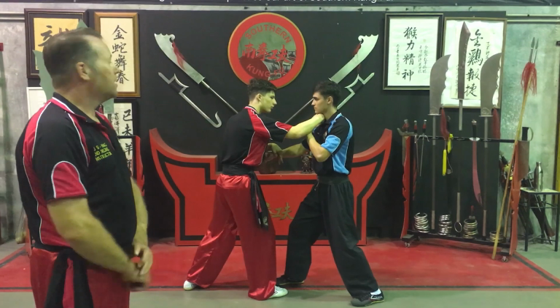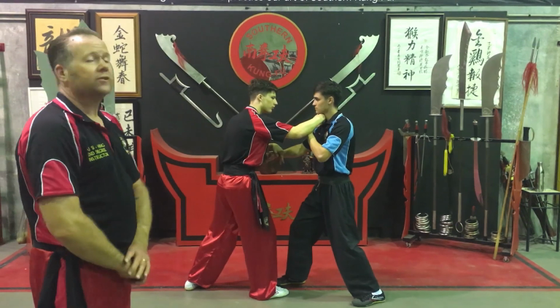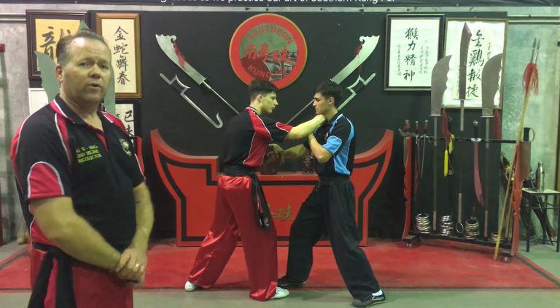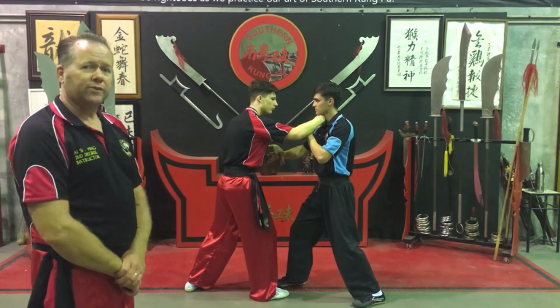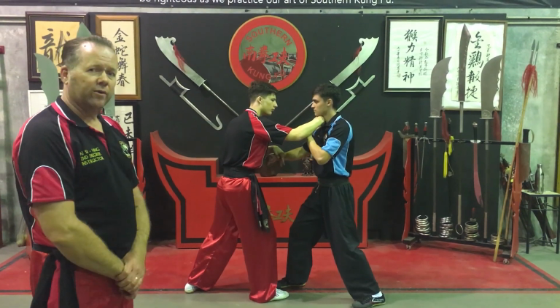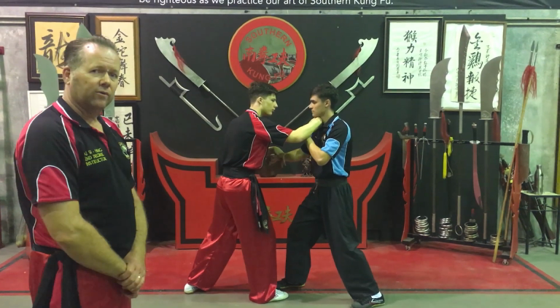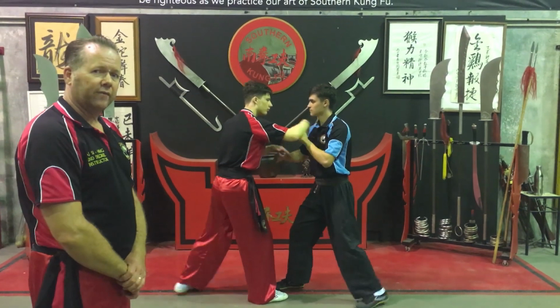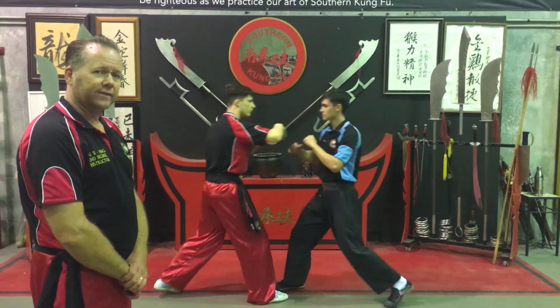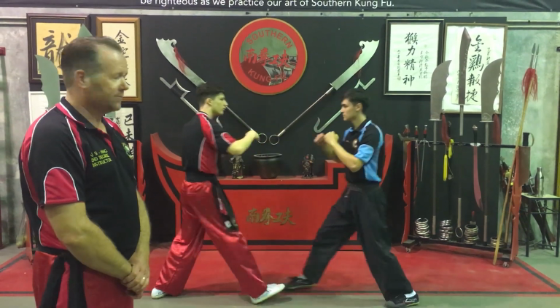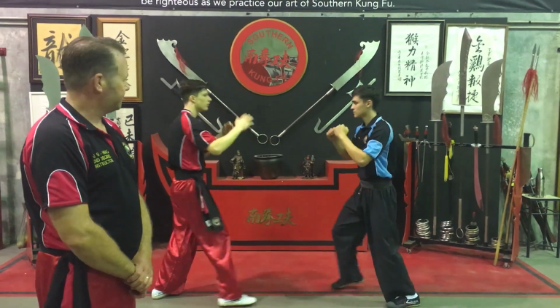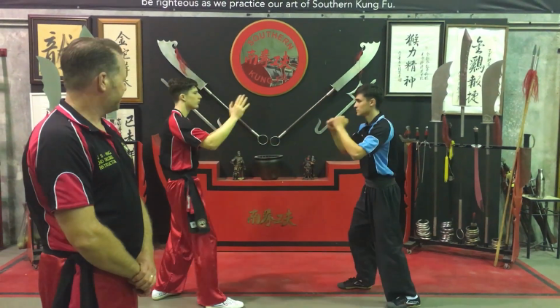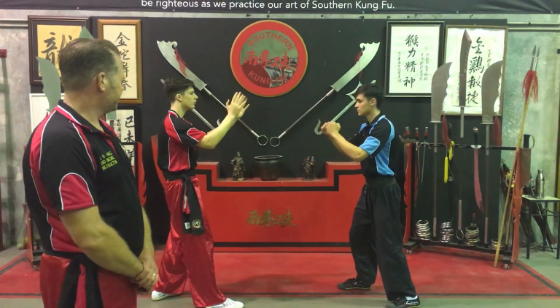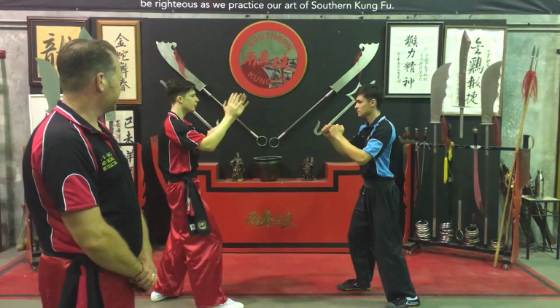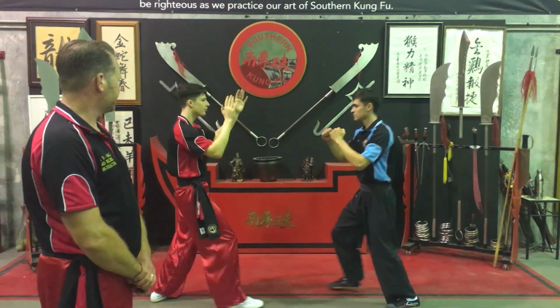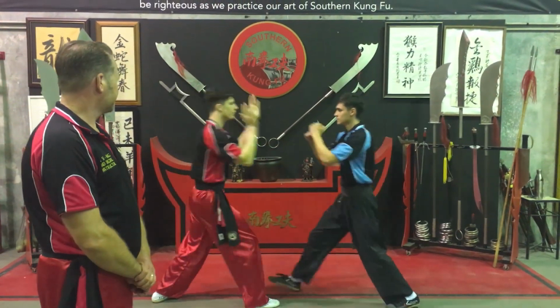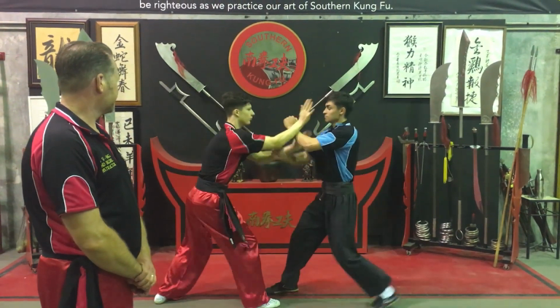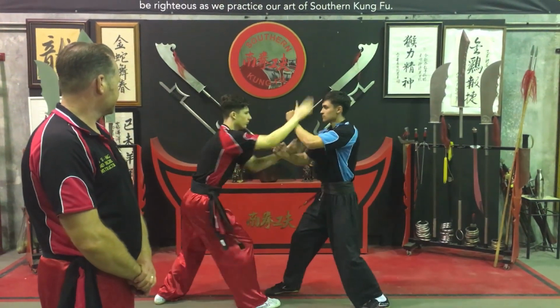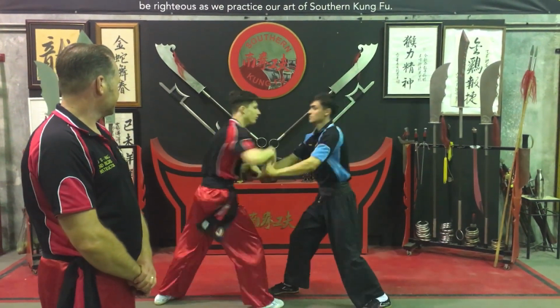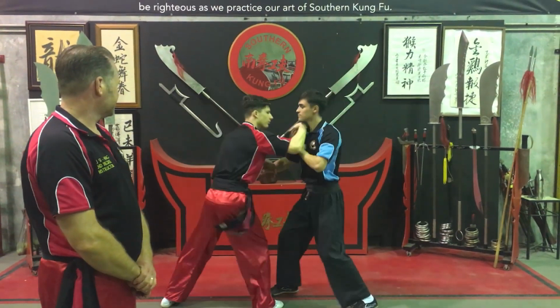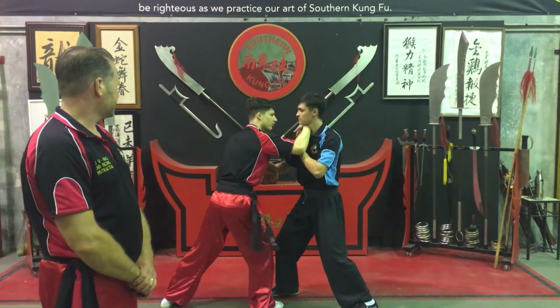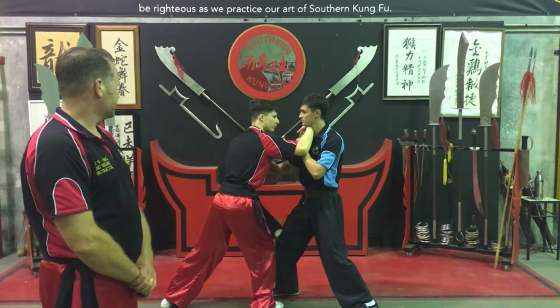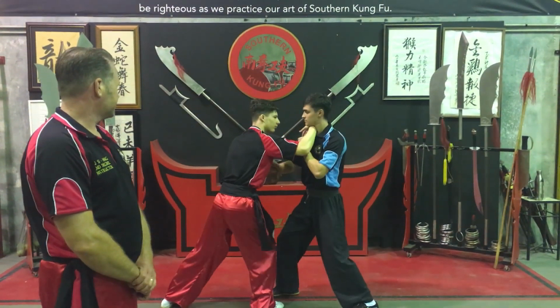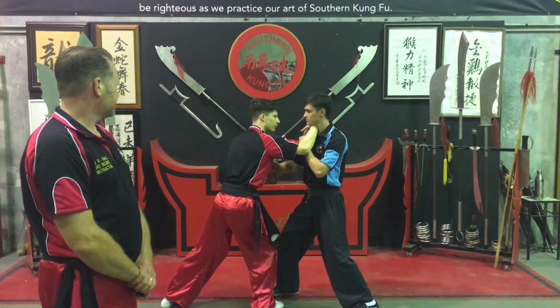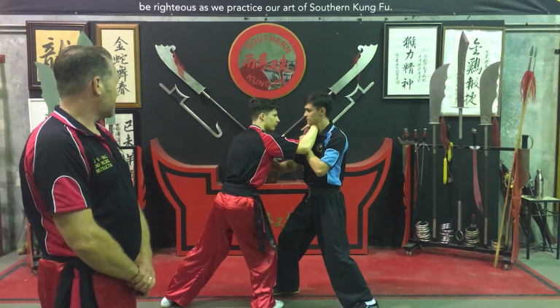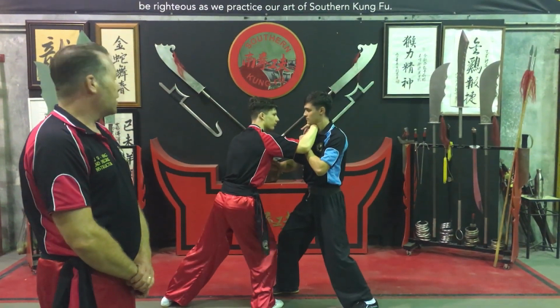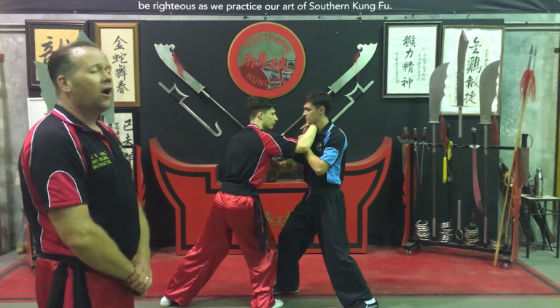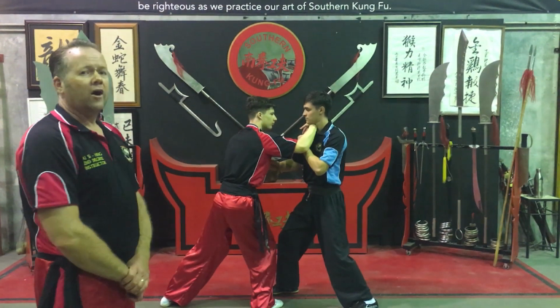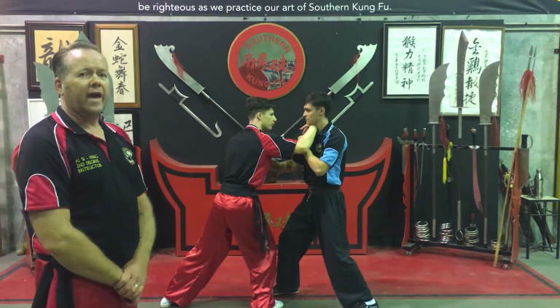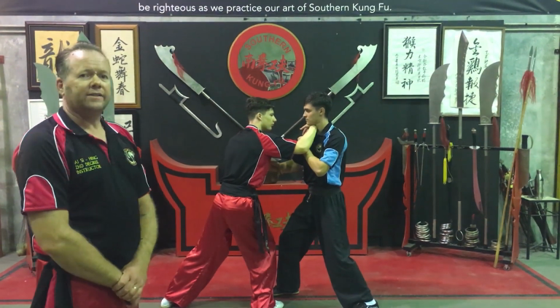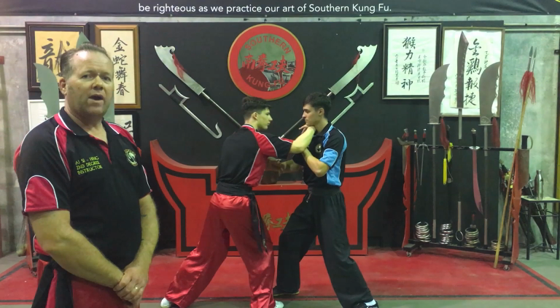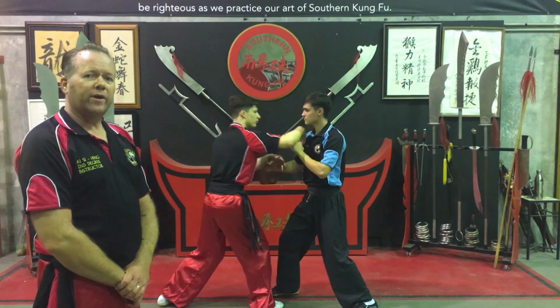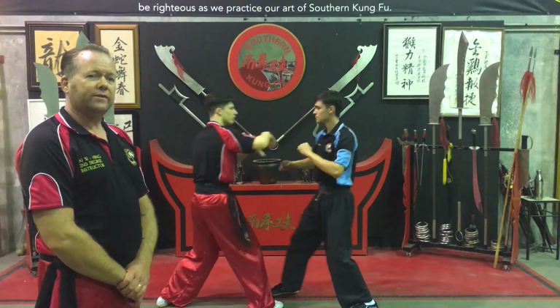So in real time it'll look like this. So now we're going to have Samson Heung do a variation of that.